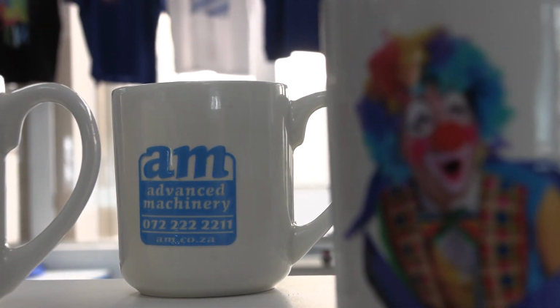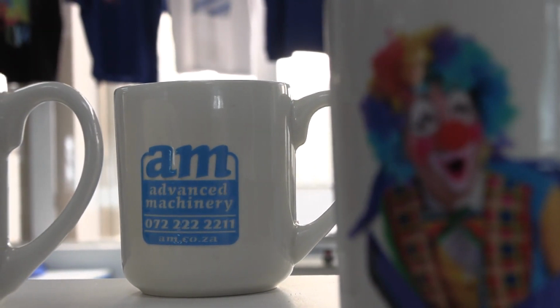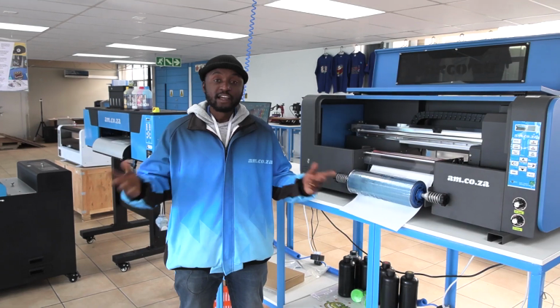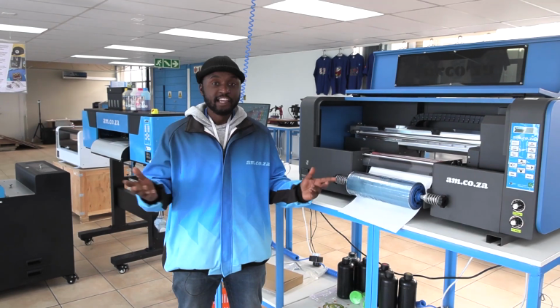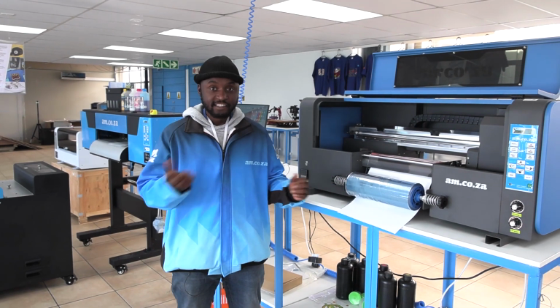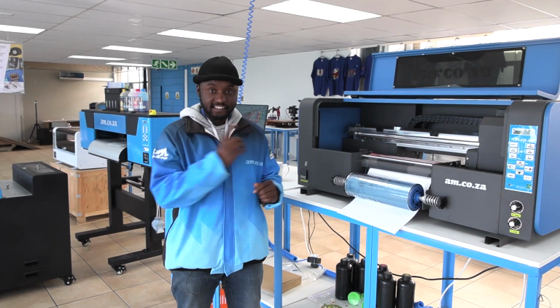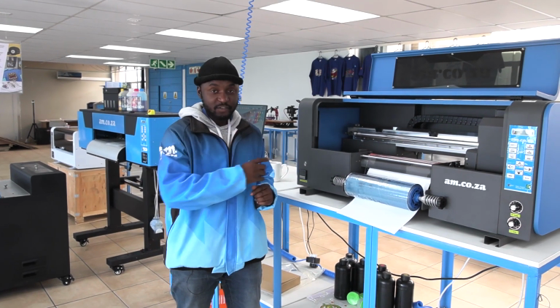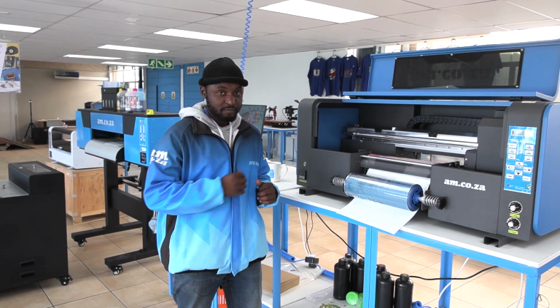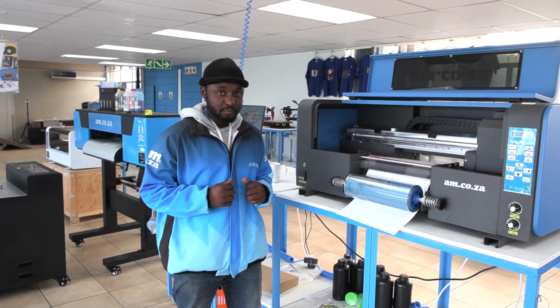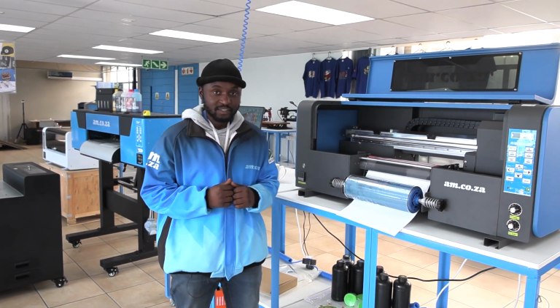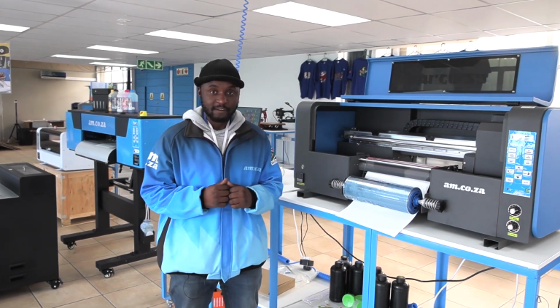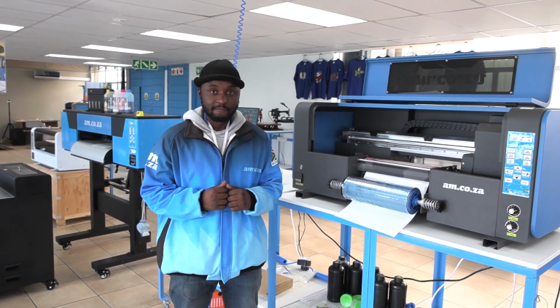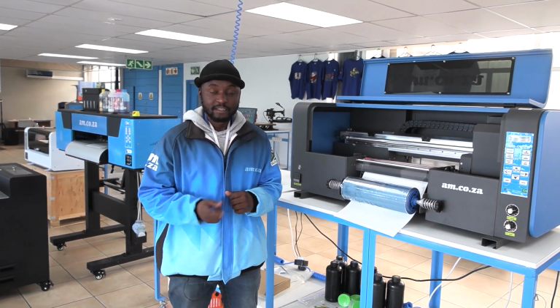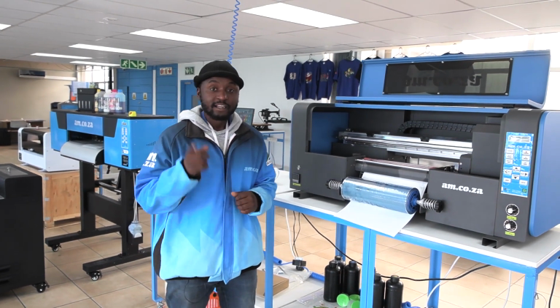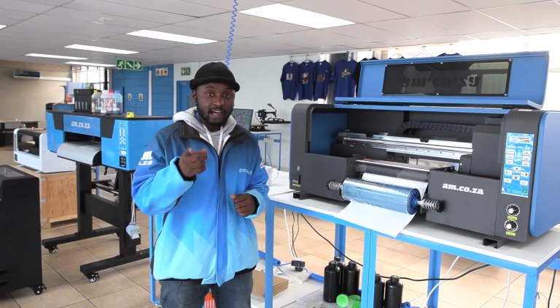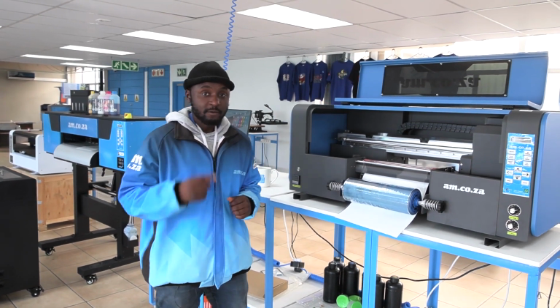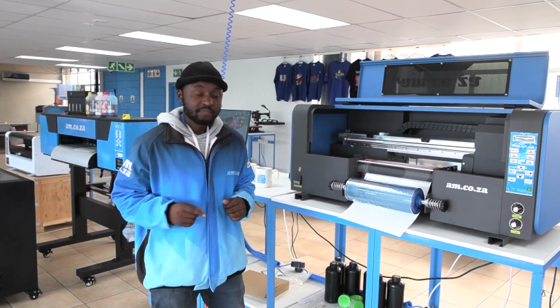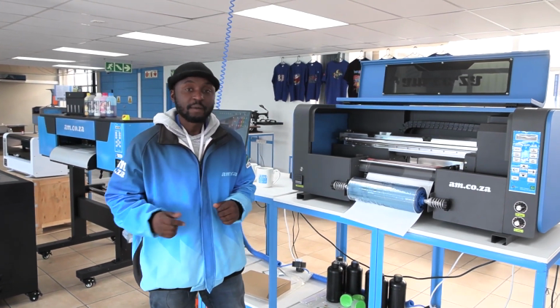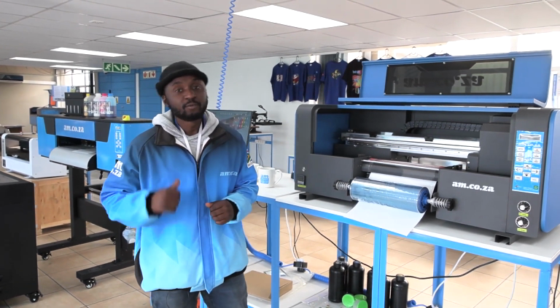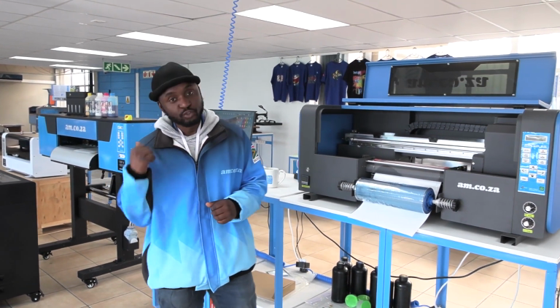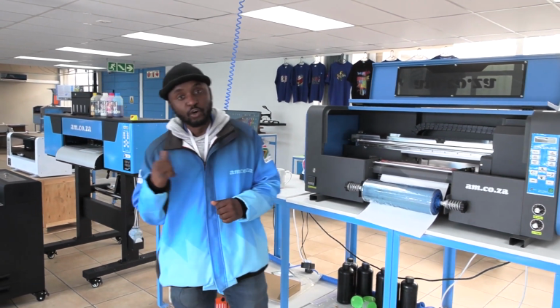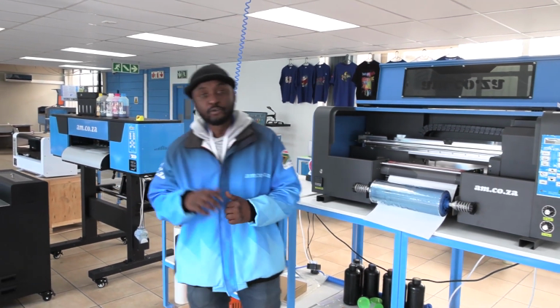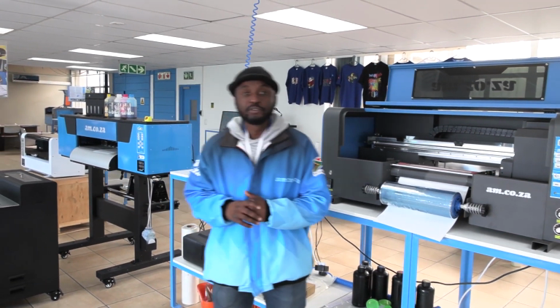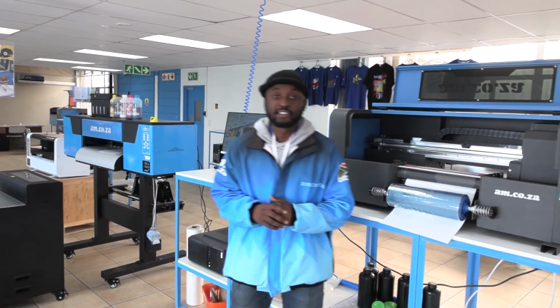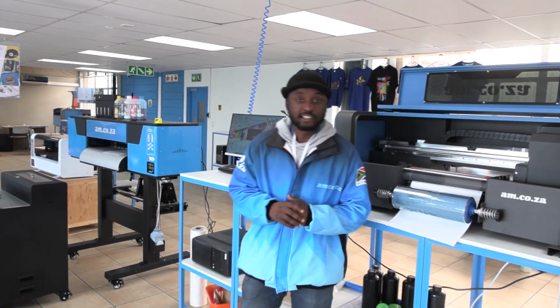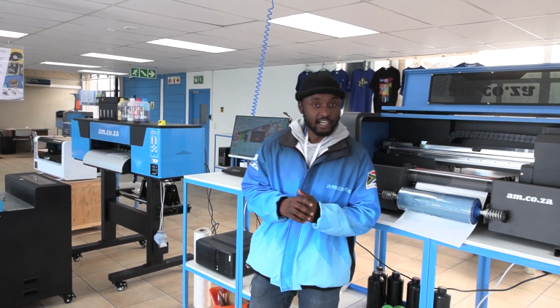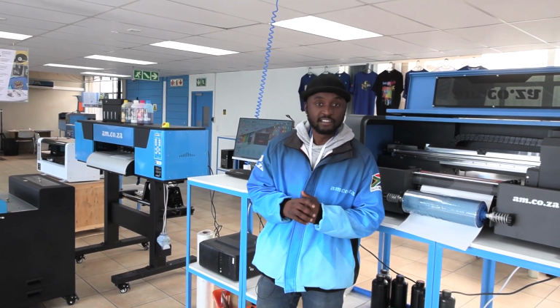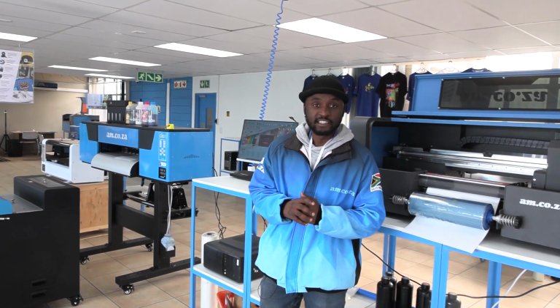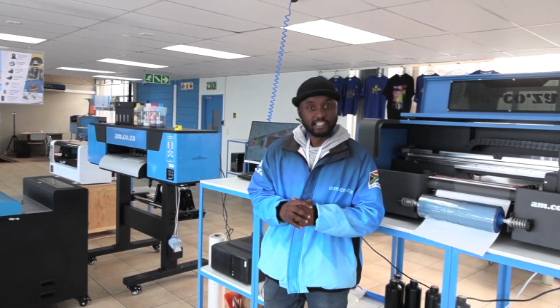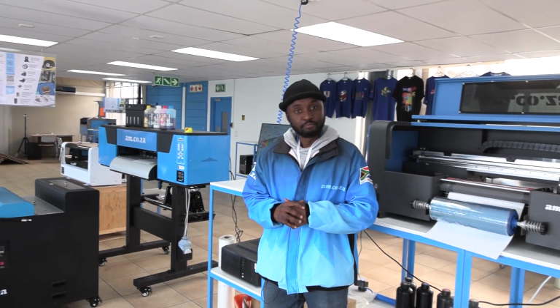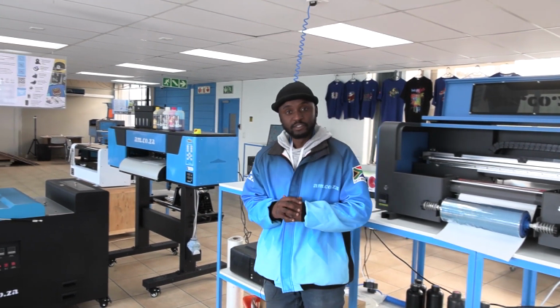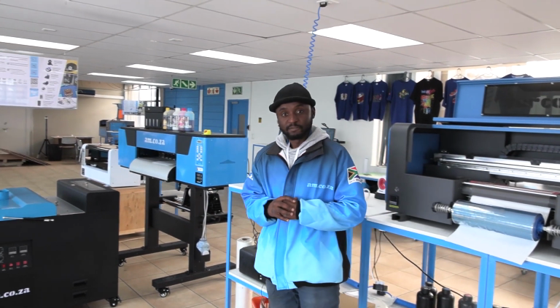And that's the UV printer. Now I'm going to show you the Textile DTF printer.